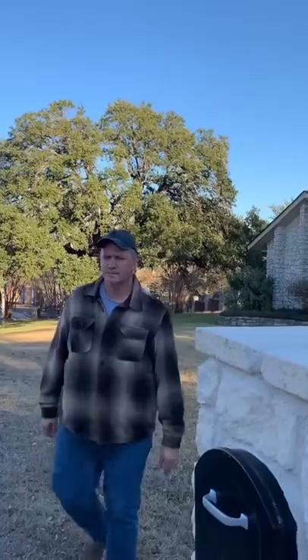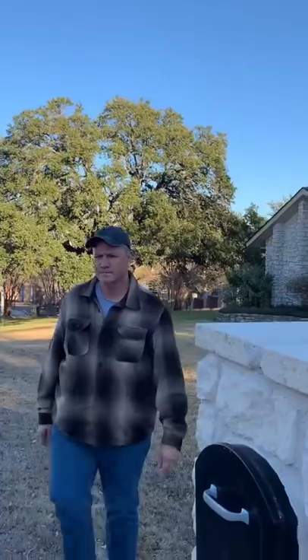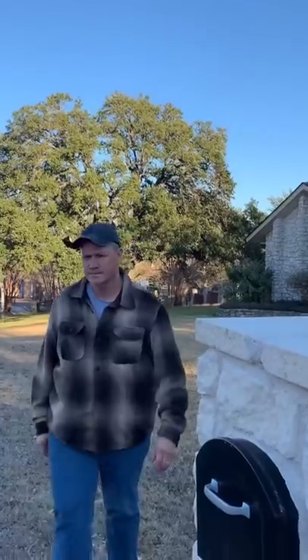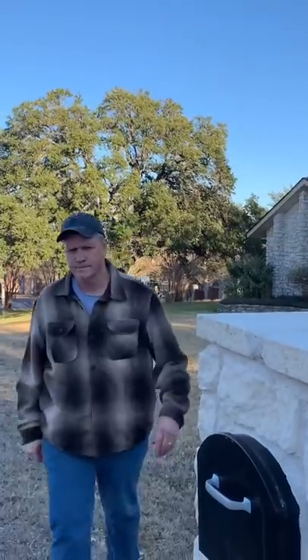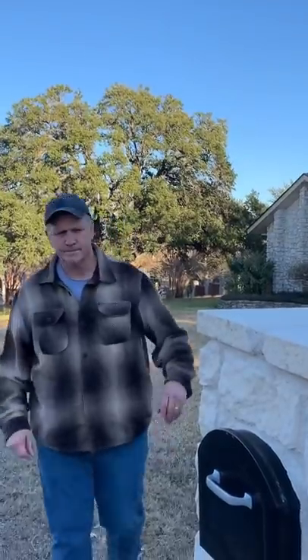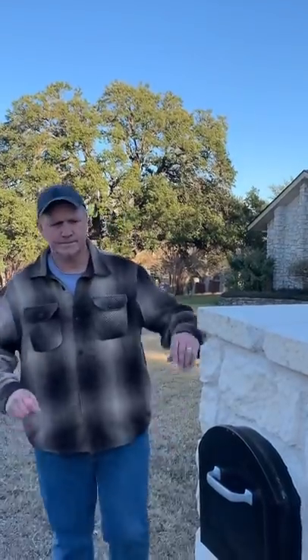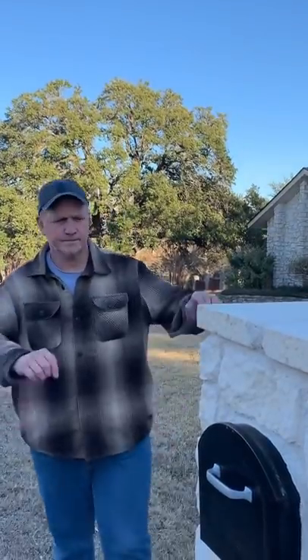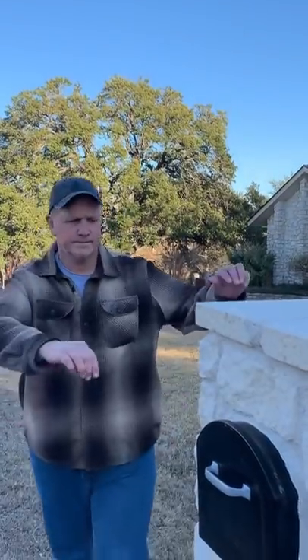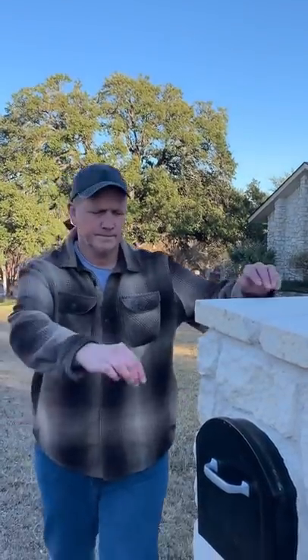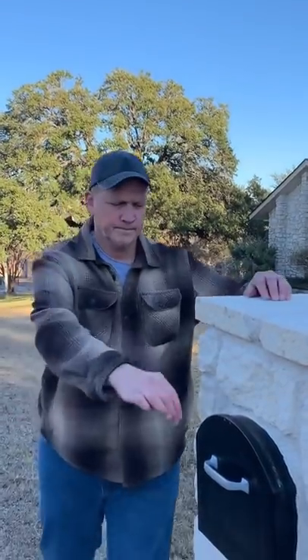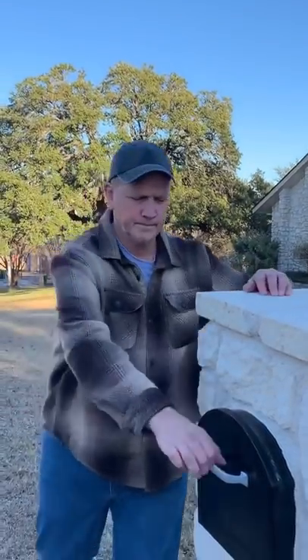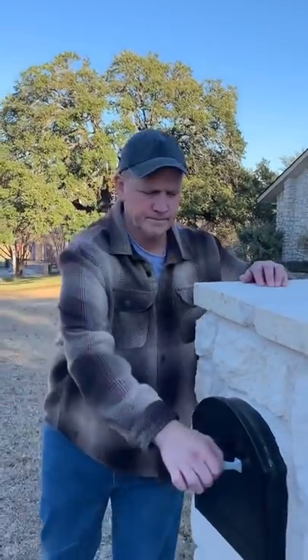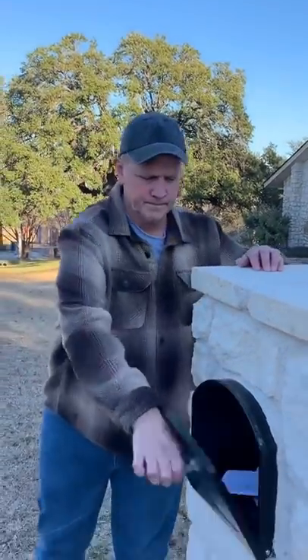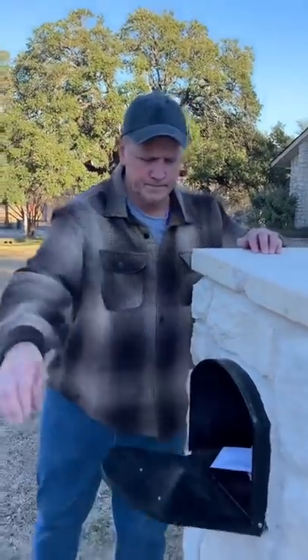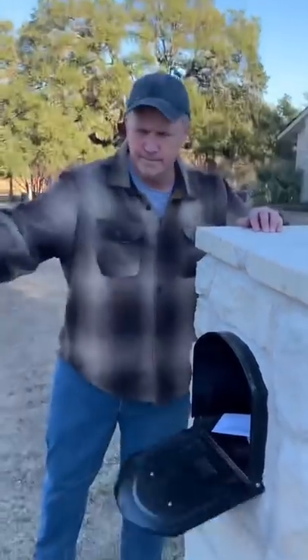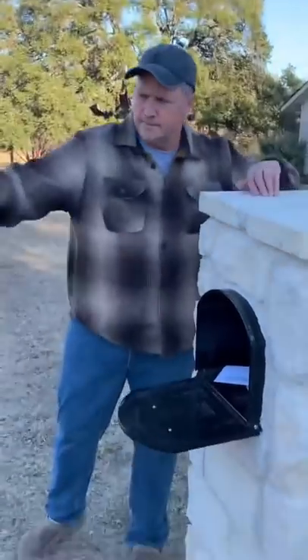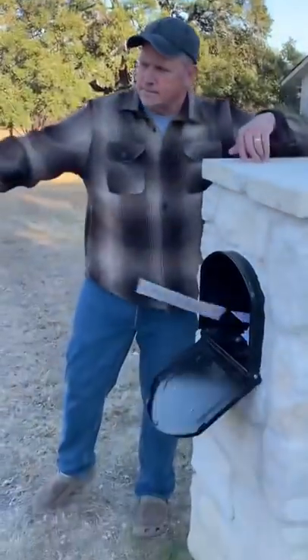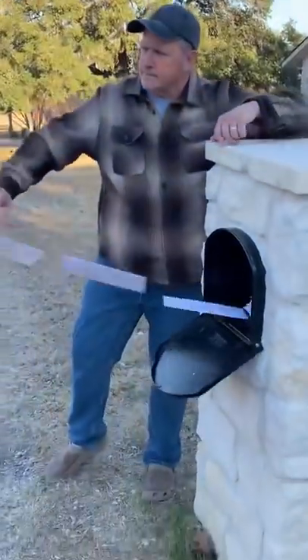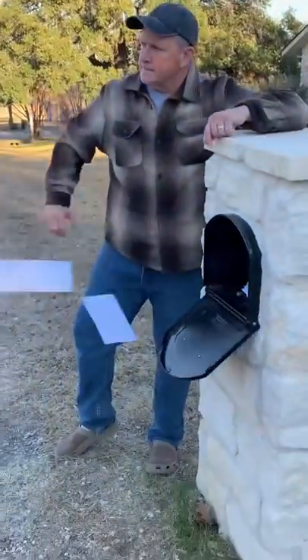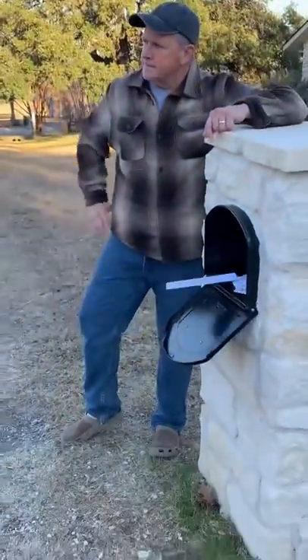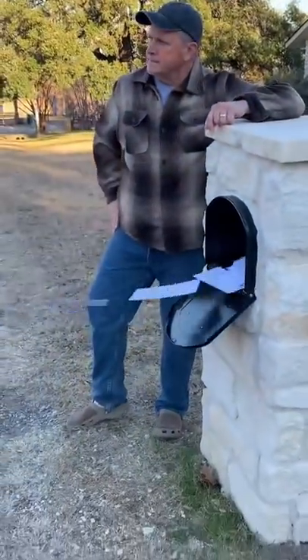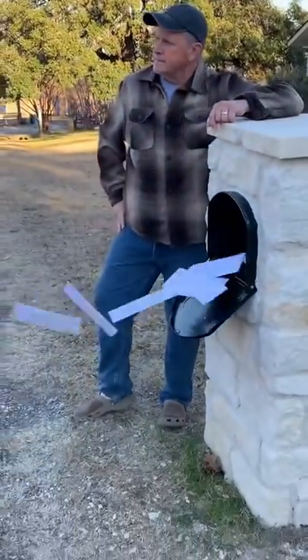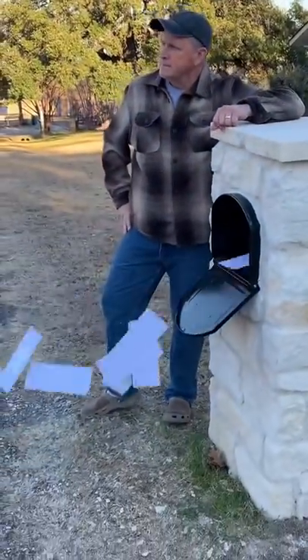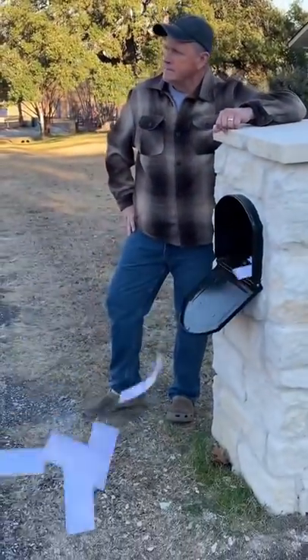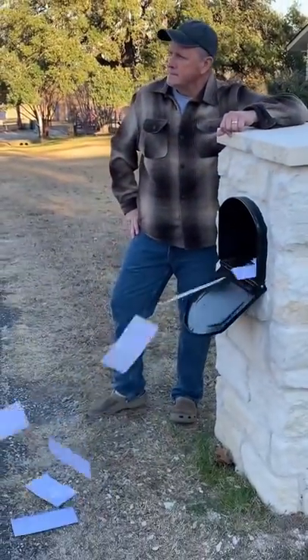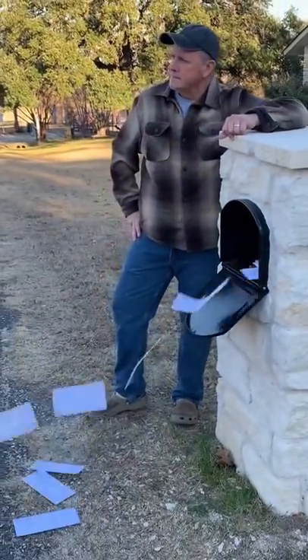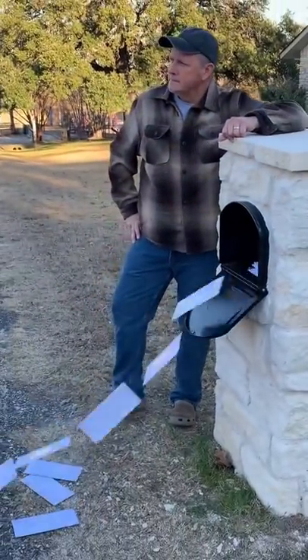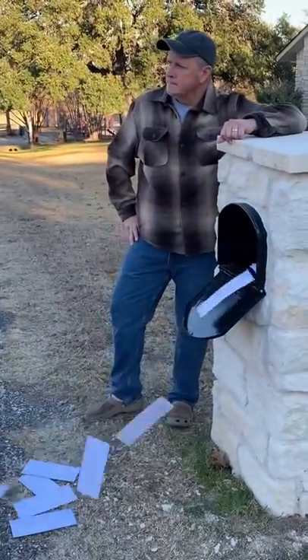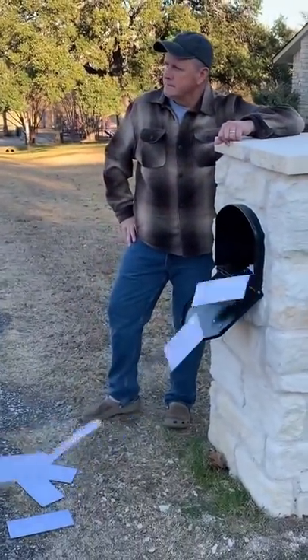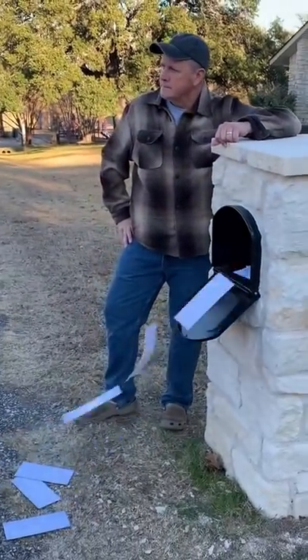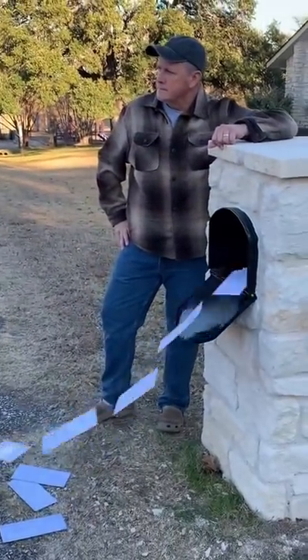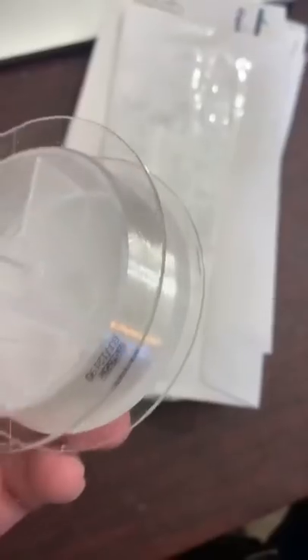A lot of people asked how I did the flying mail prop video and I'm sorry if I strung you along, but here's how I did it.